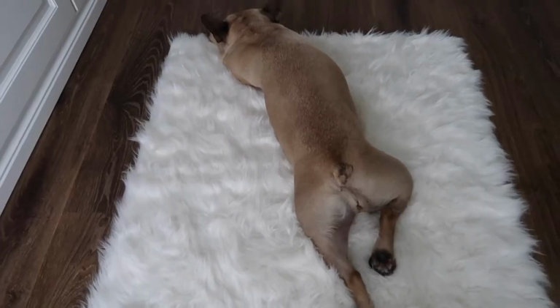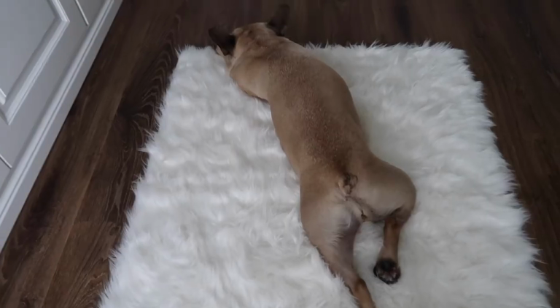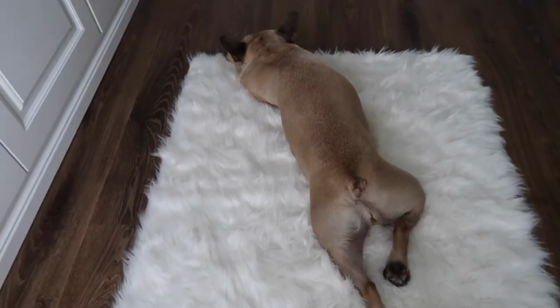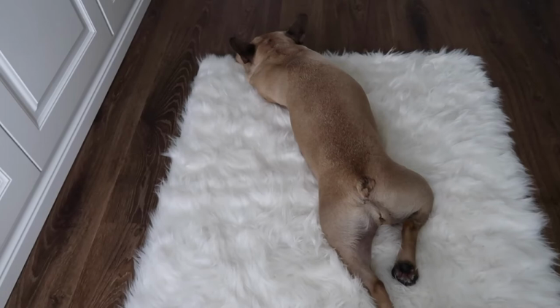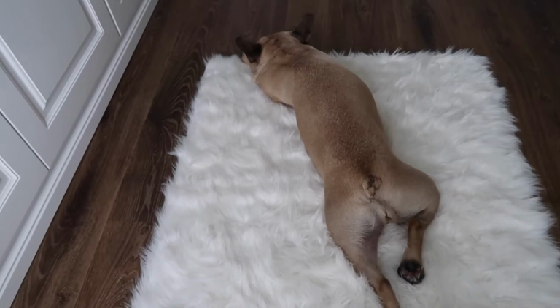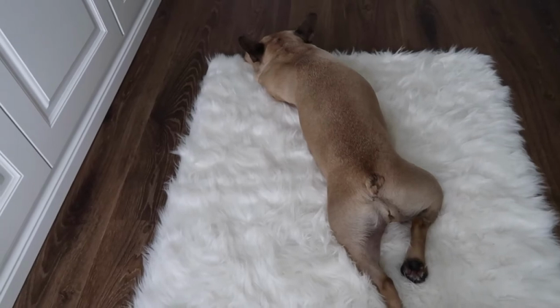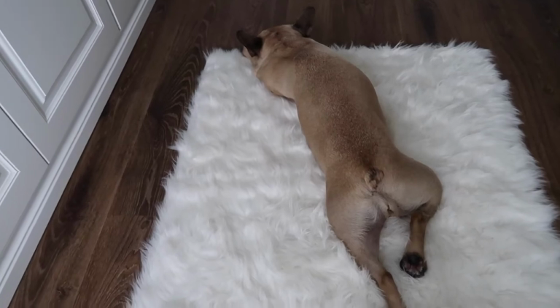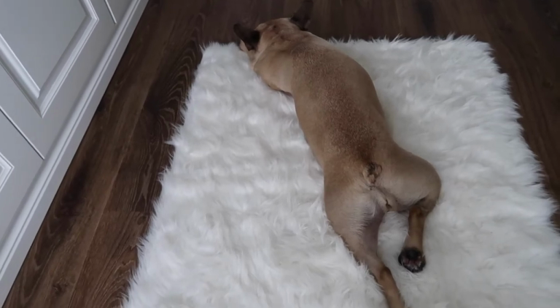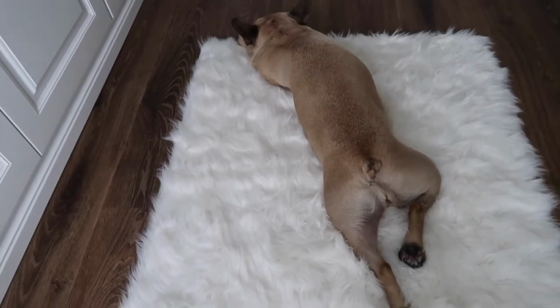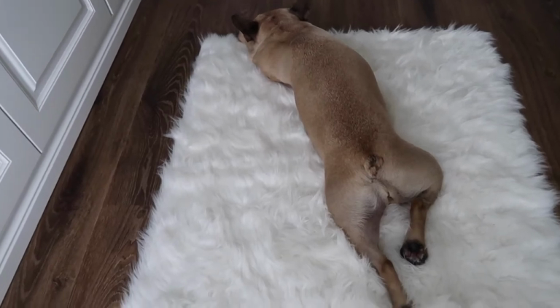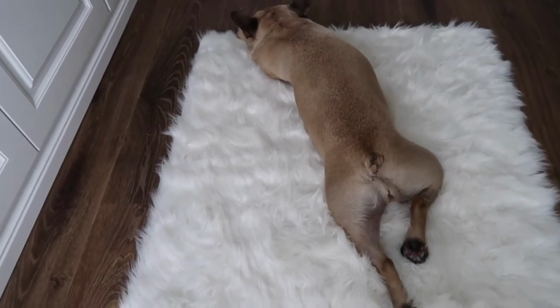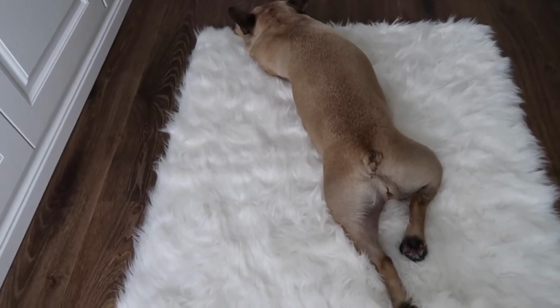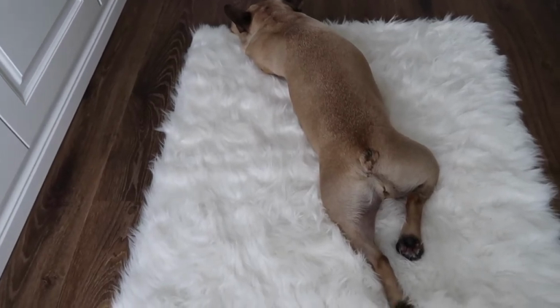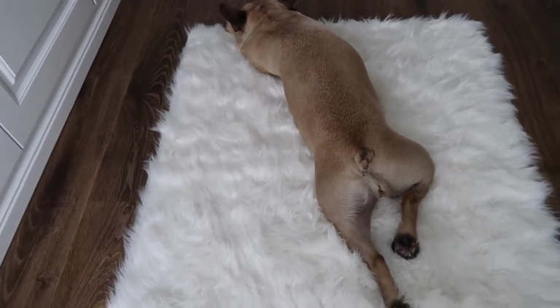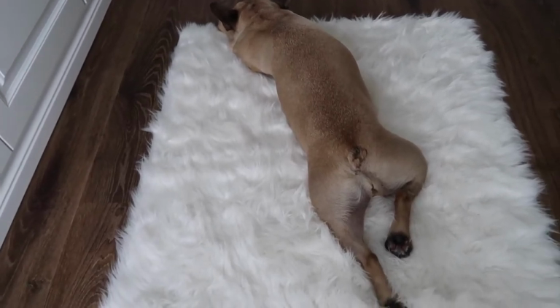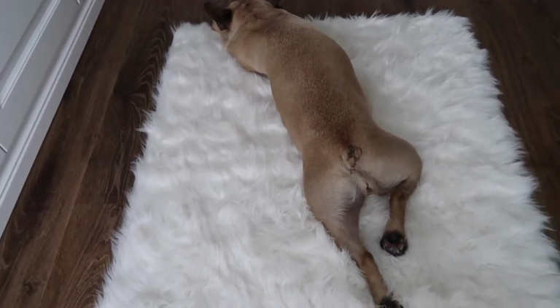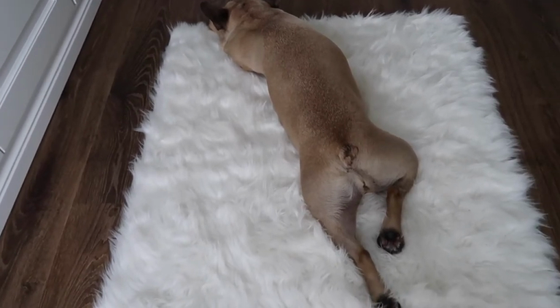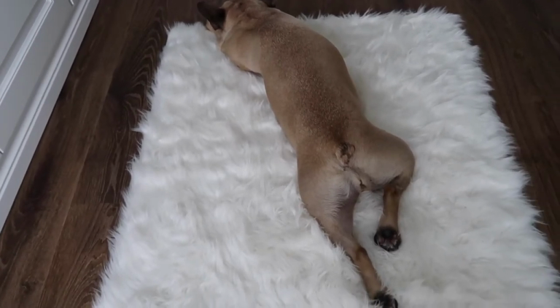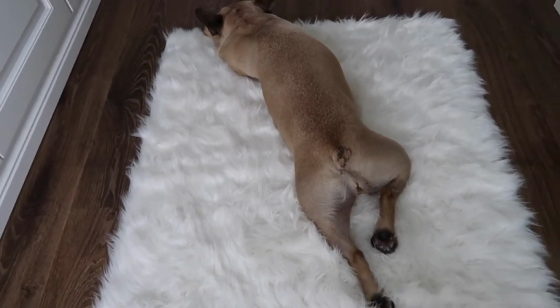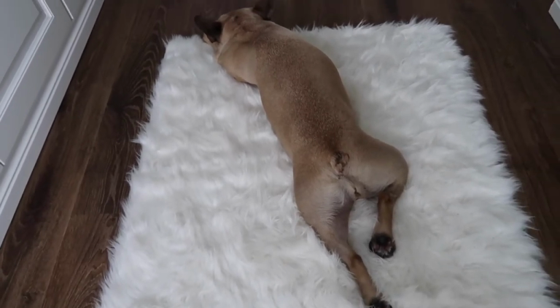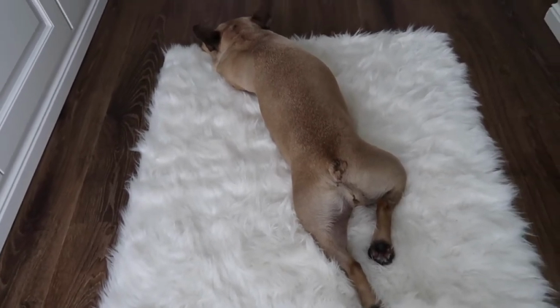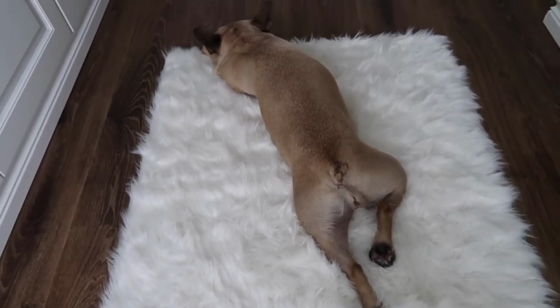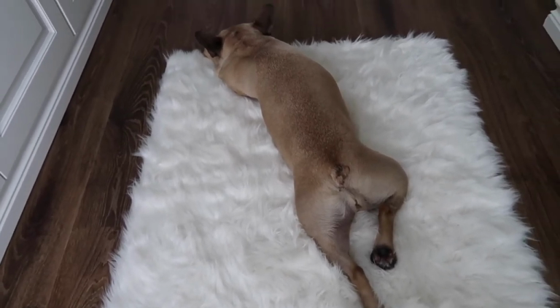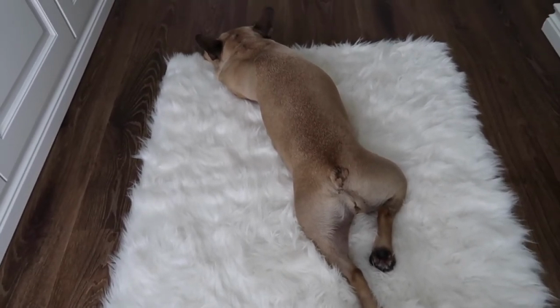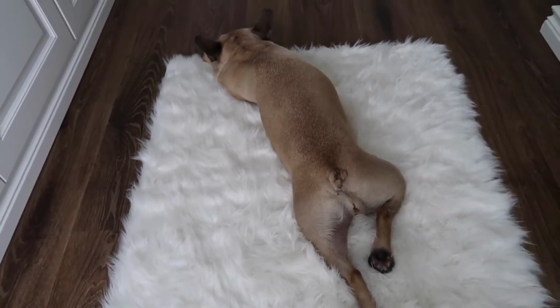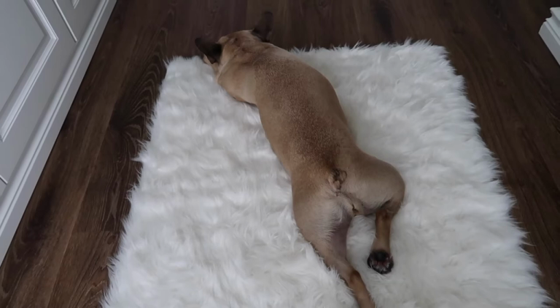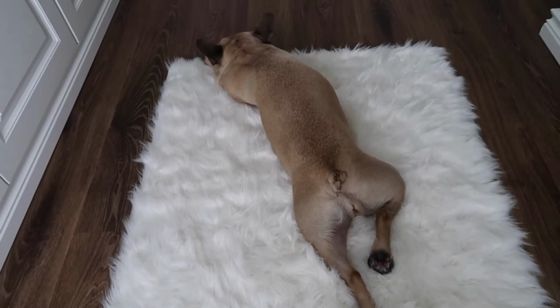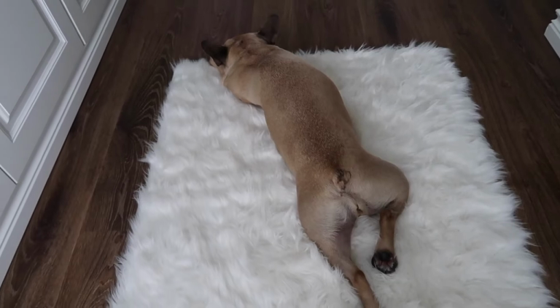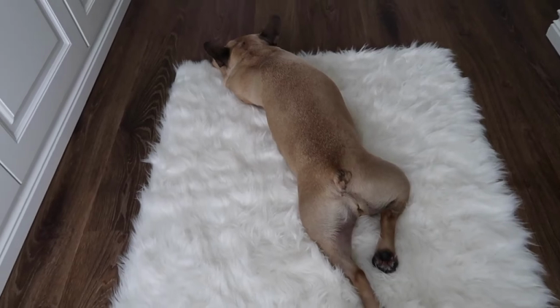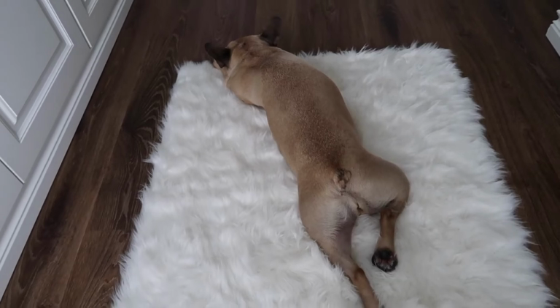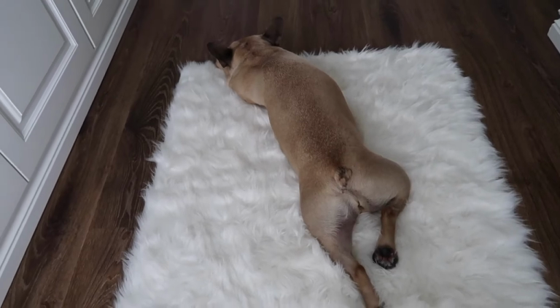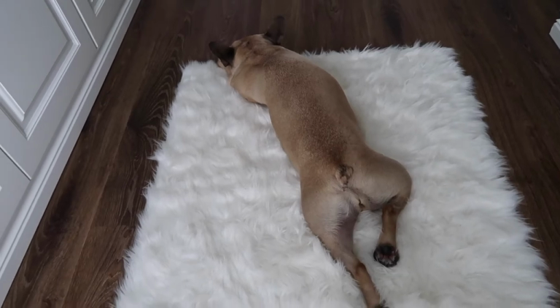Just look at this nutter. She just looks so weirdly uncomfortable in that position, doesn't she? But she just loves this rug — loves lying on it. It's nice and cosy and fluffy for you, isn't it, Bebou?